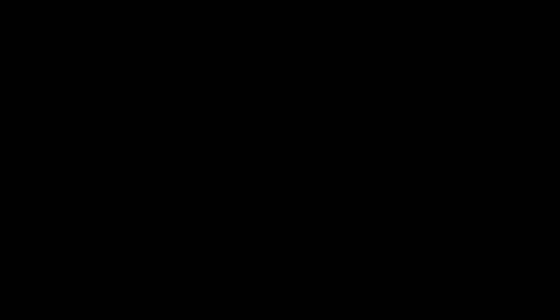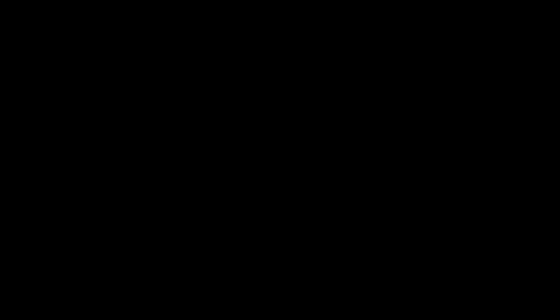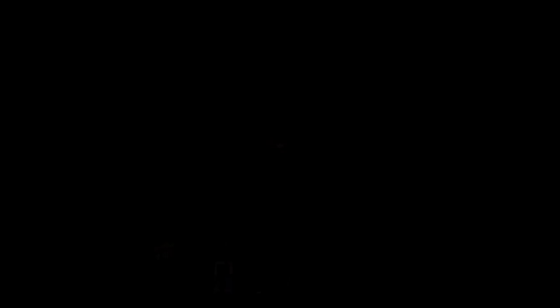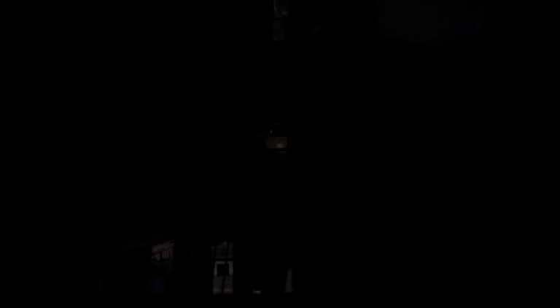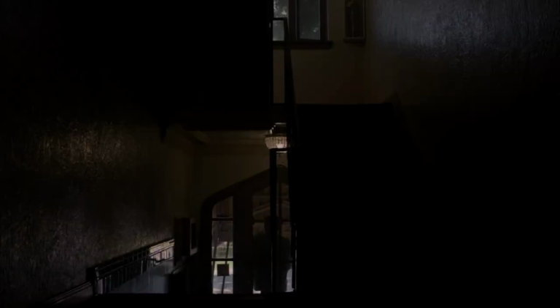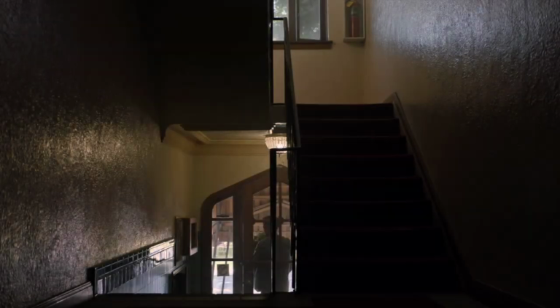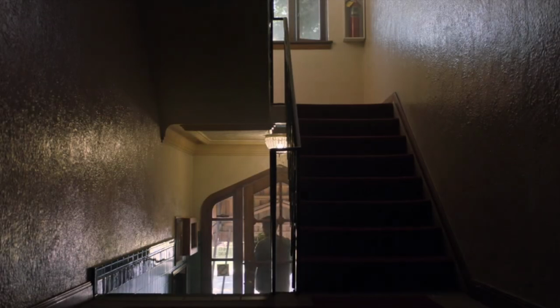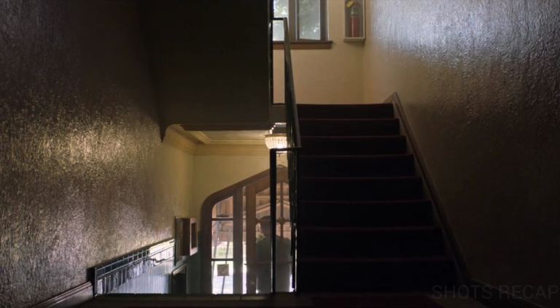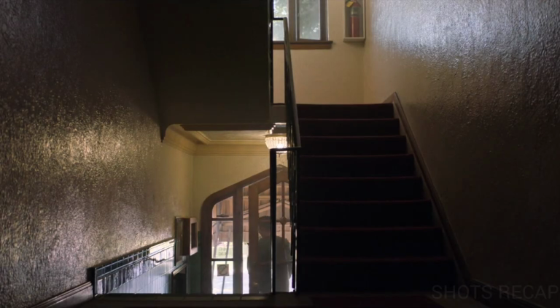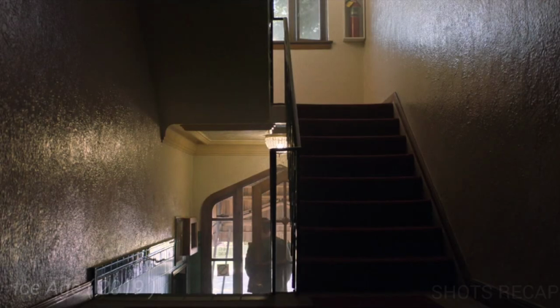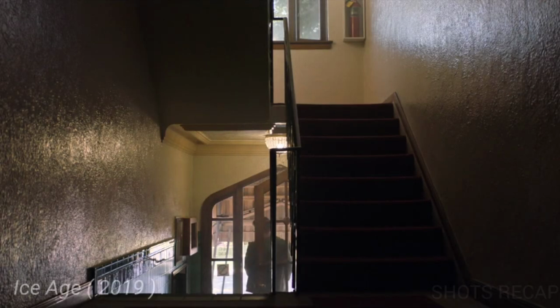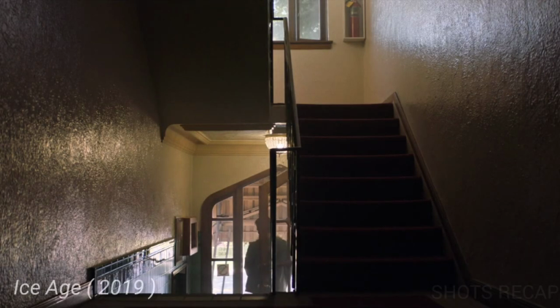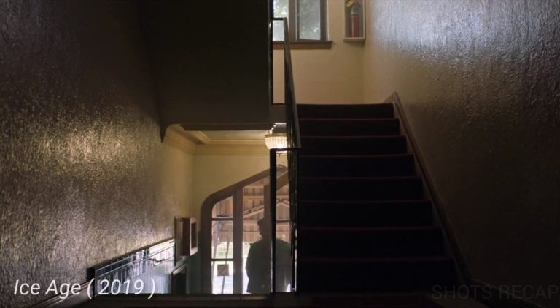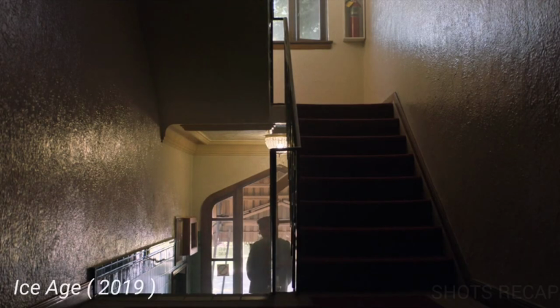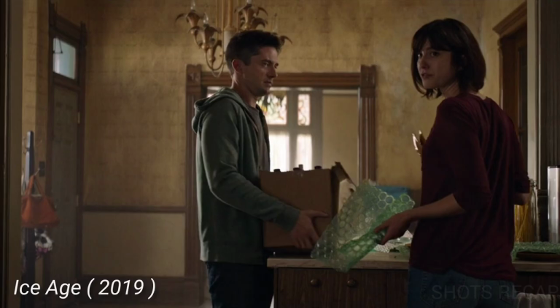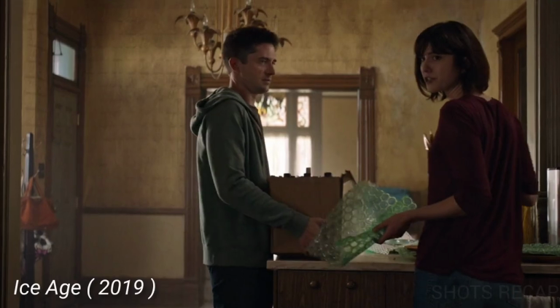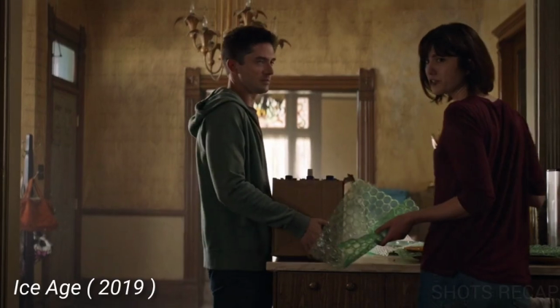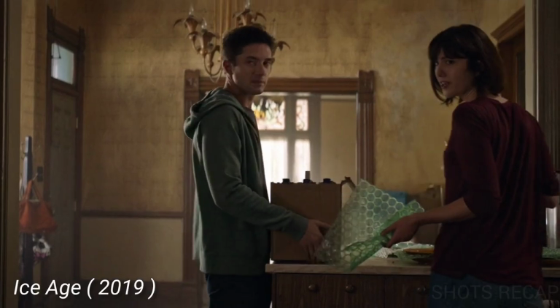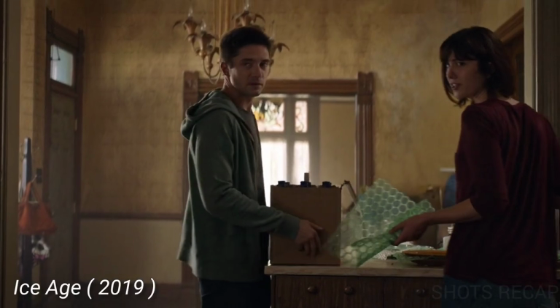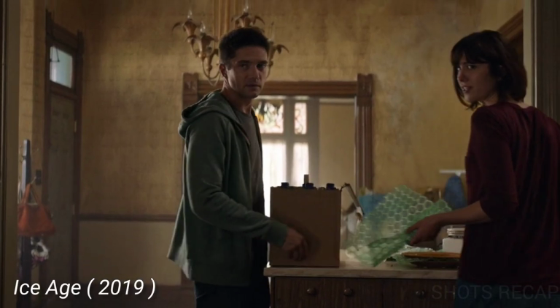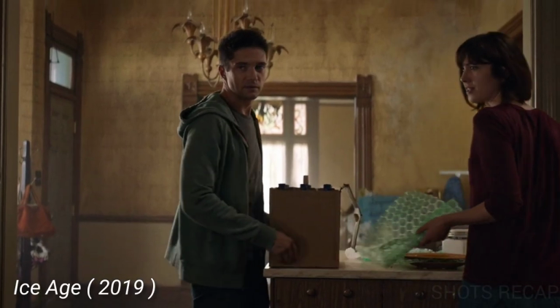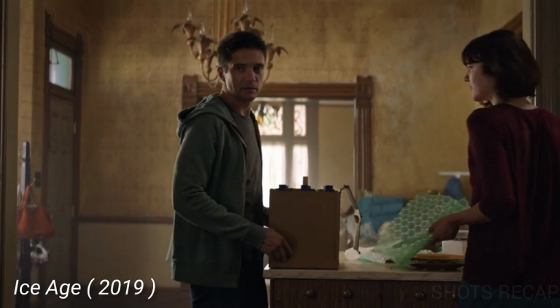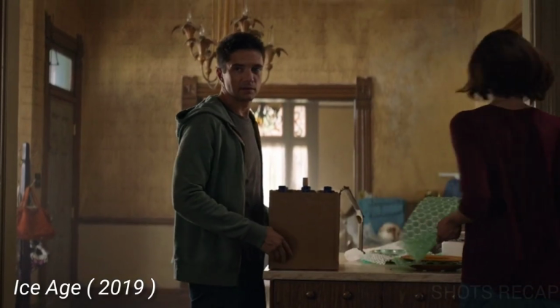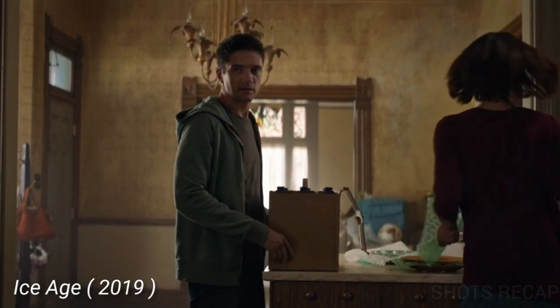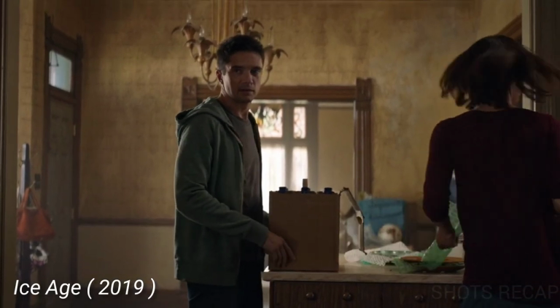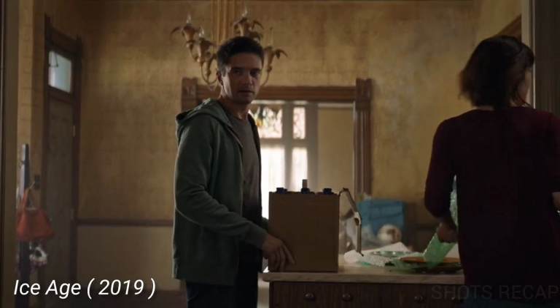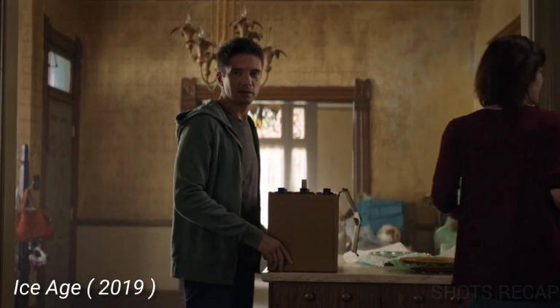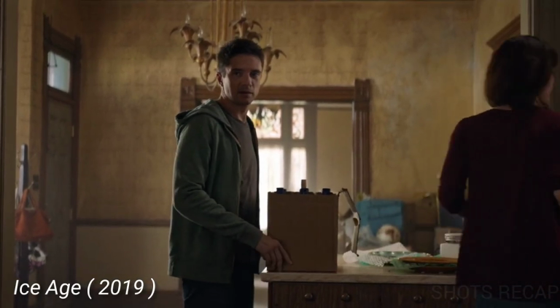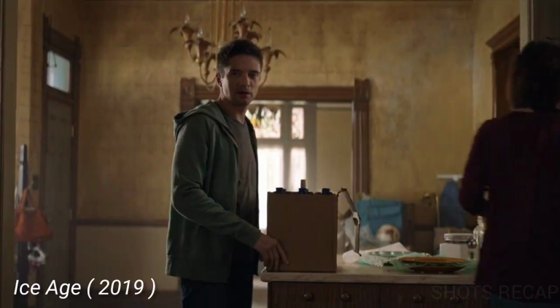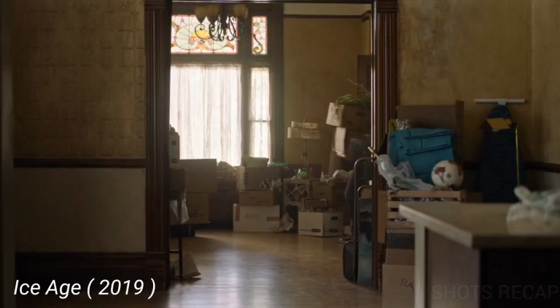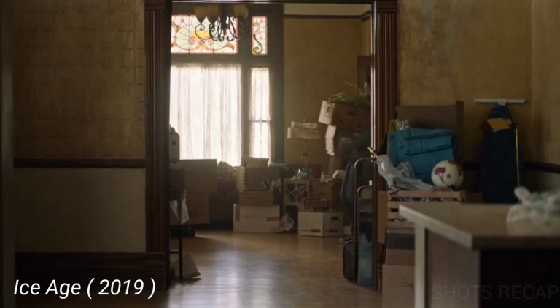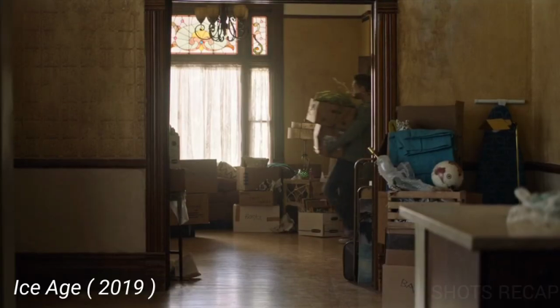At the beginning, we are introduced to a newly married couple, Rob and Gail. They have just bought their new apartment.